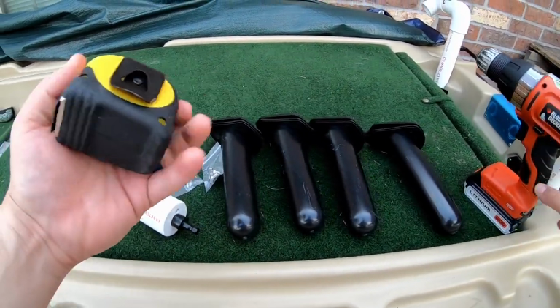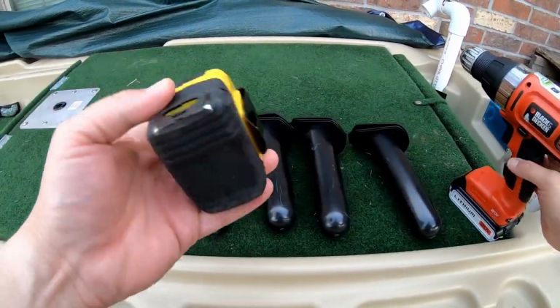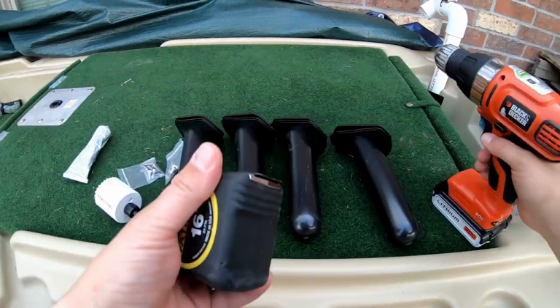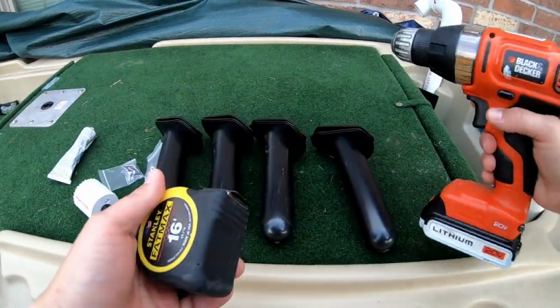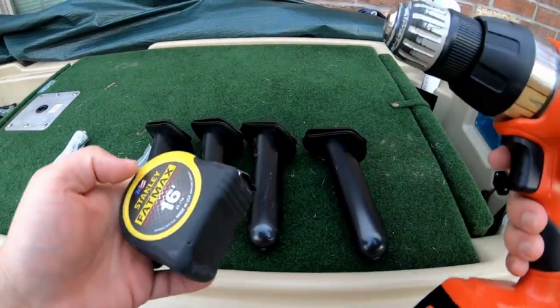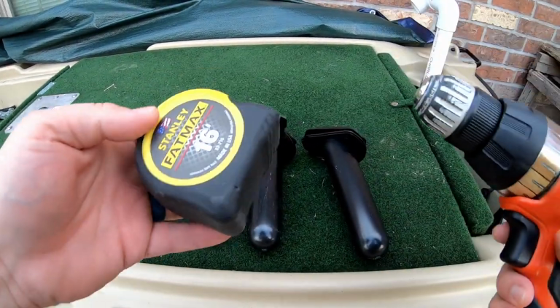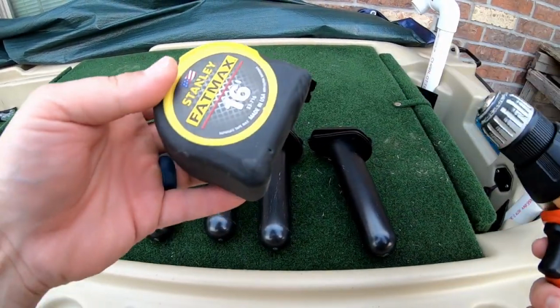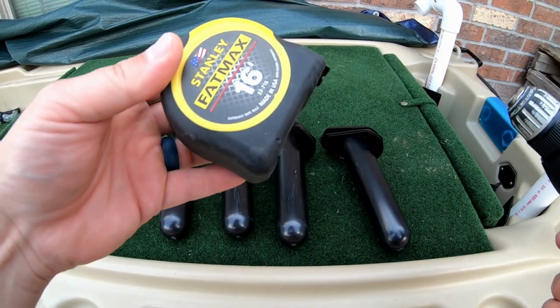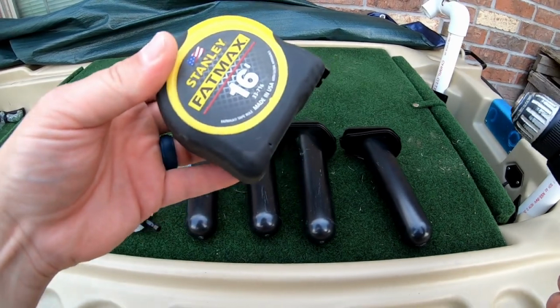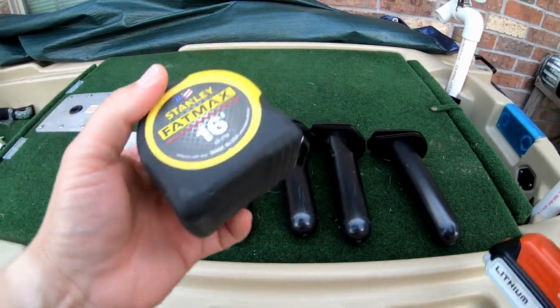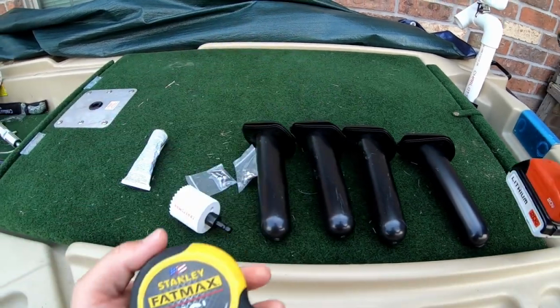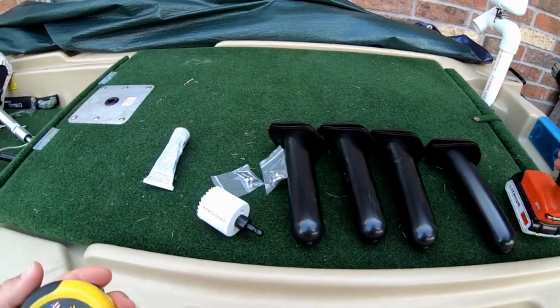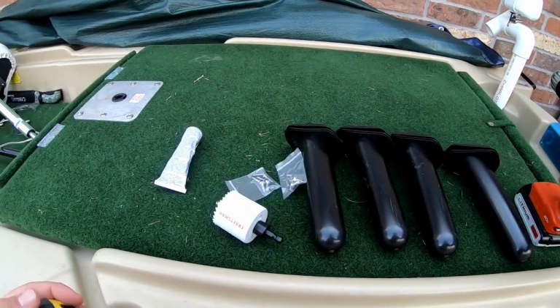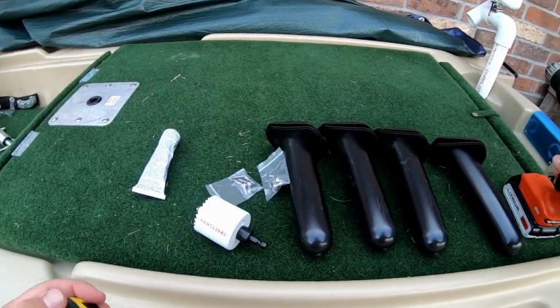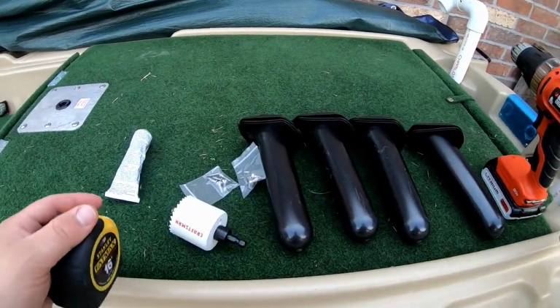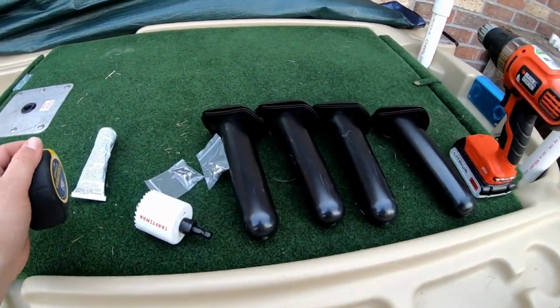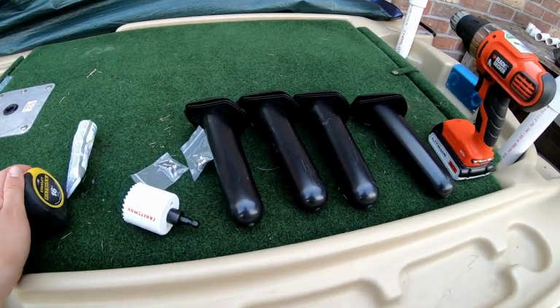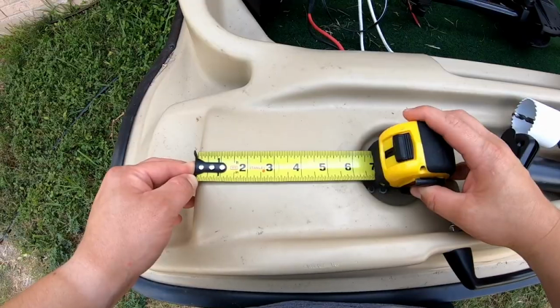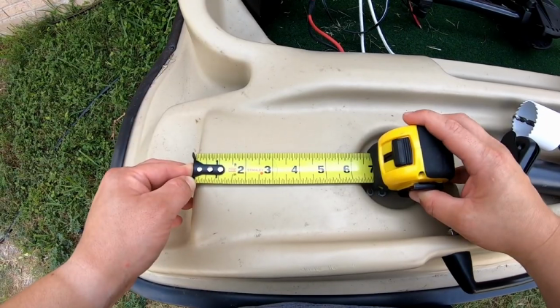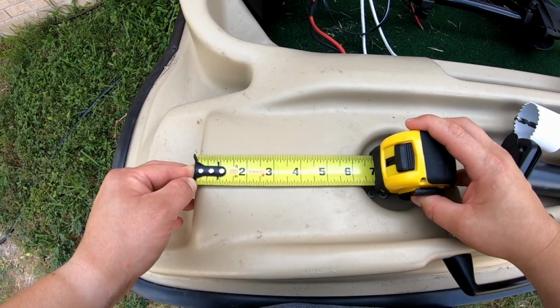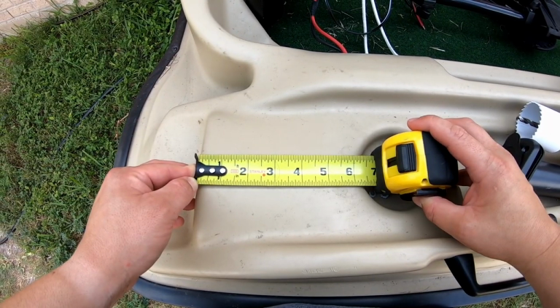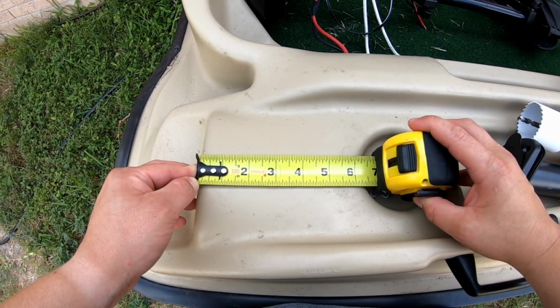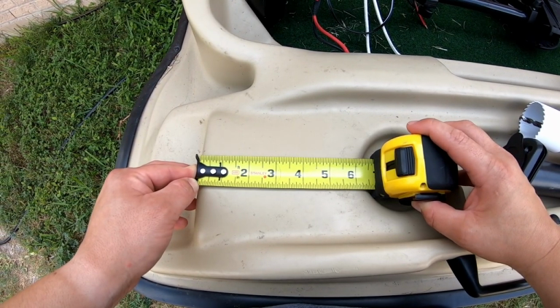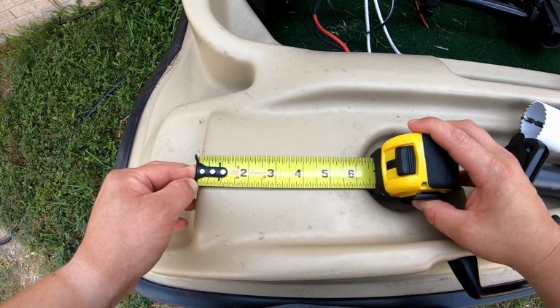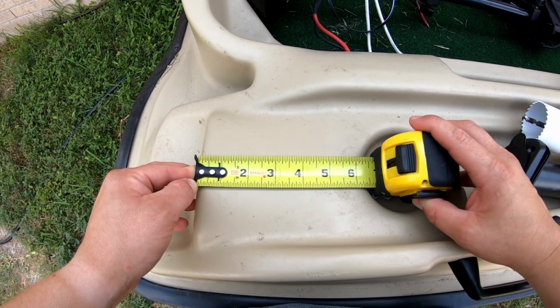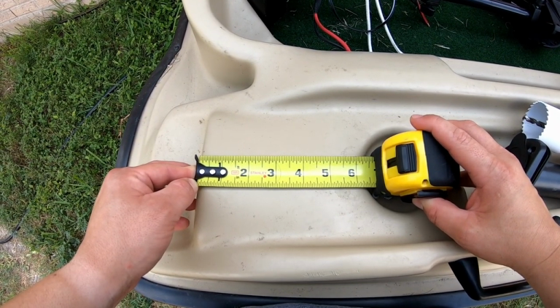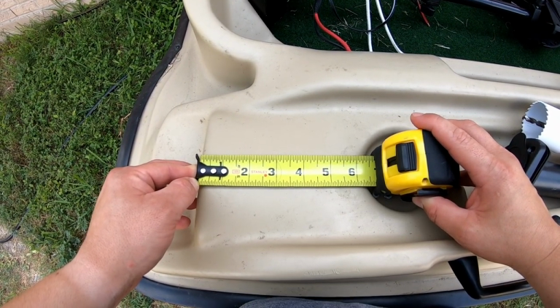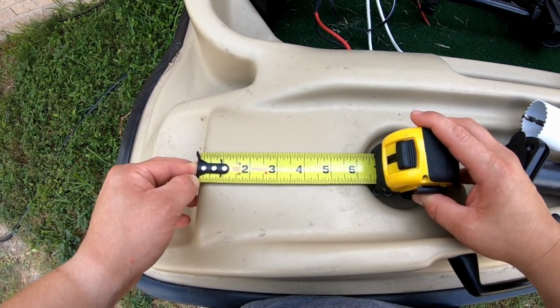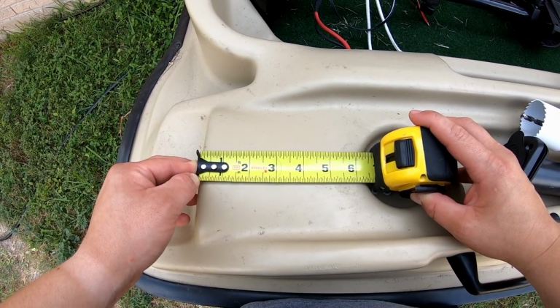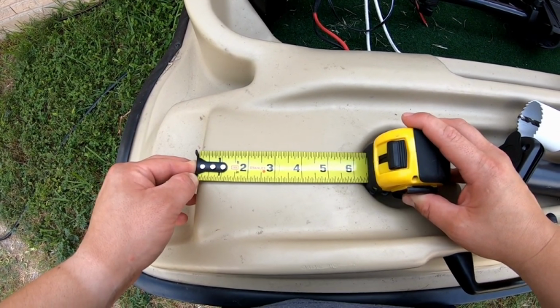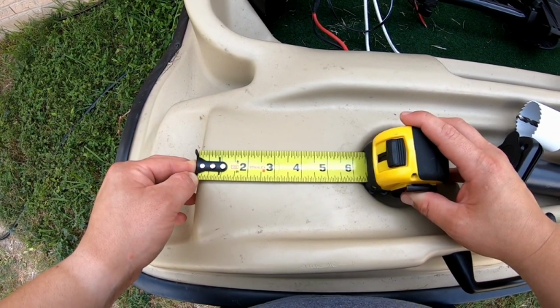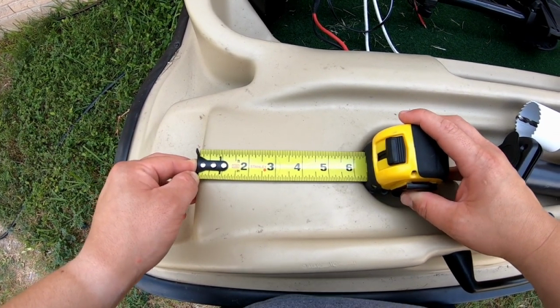You'll need a drill and a tape measure. This section is about six and a half inches, so we'll go three and a quarter inches in from the edge.